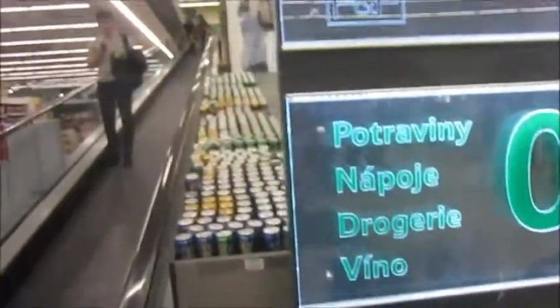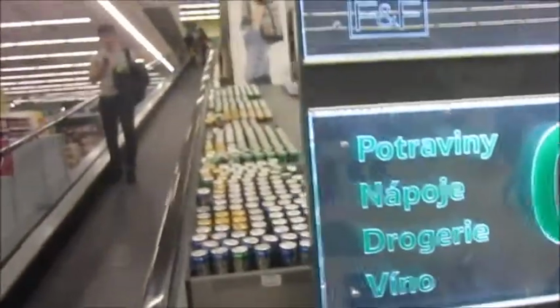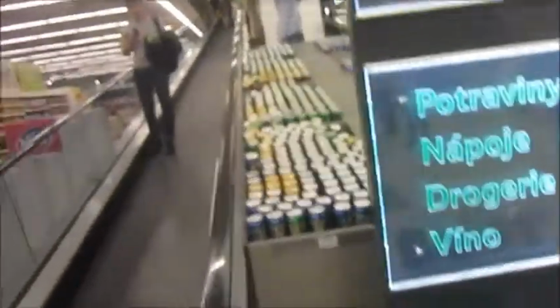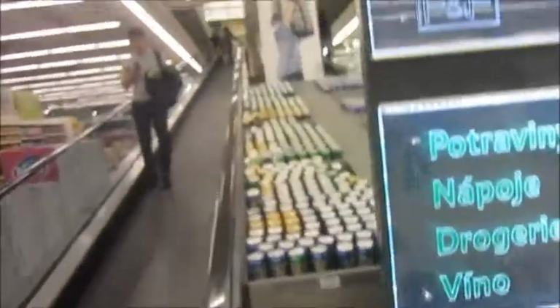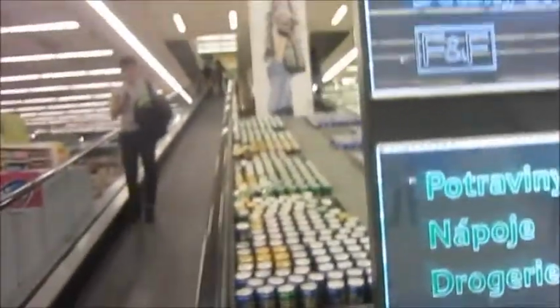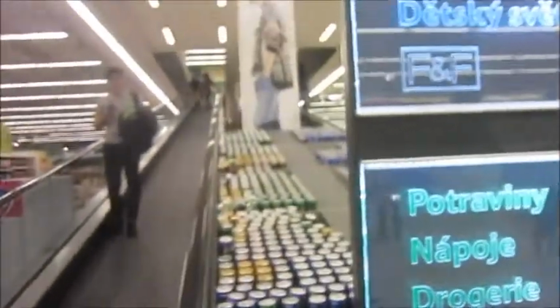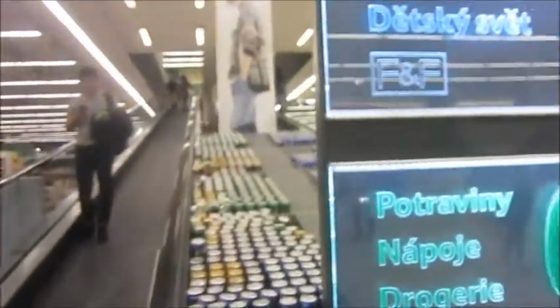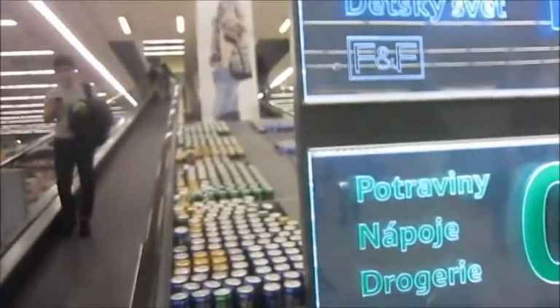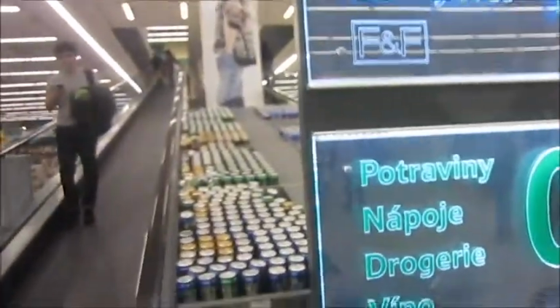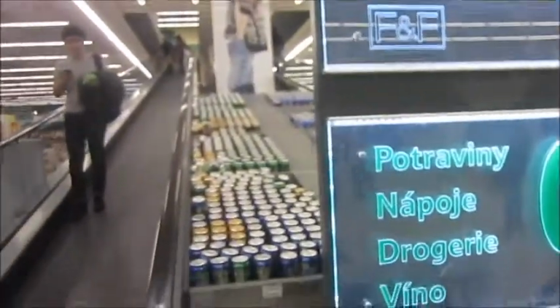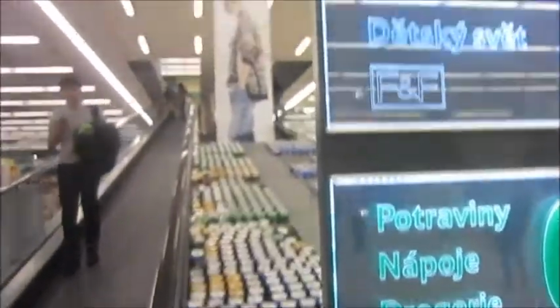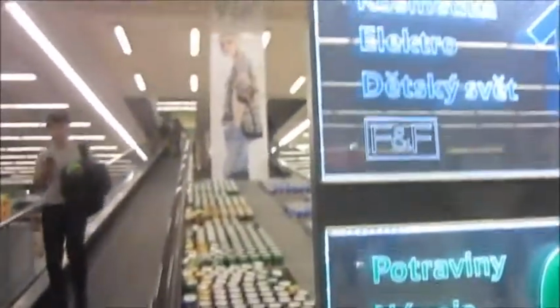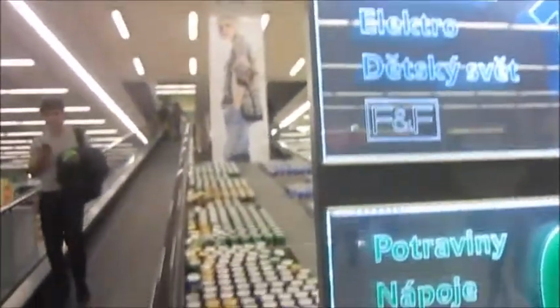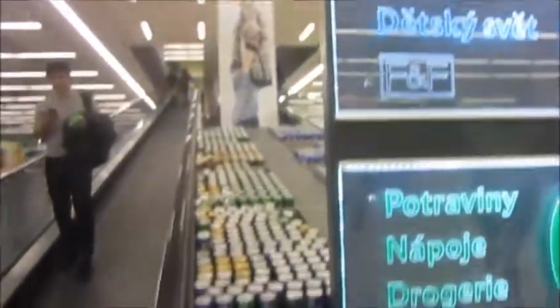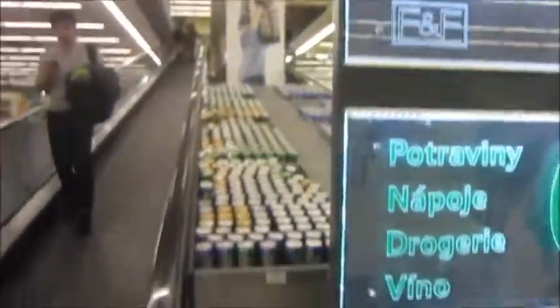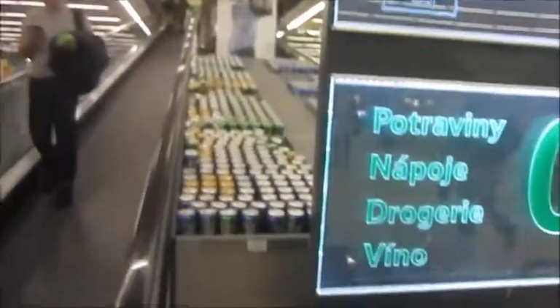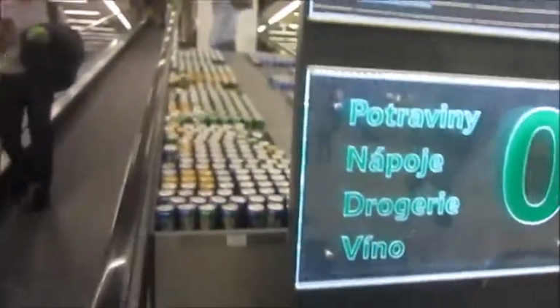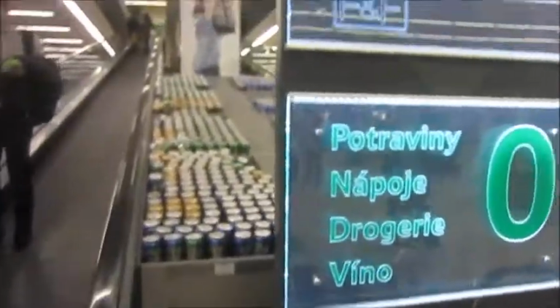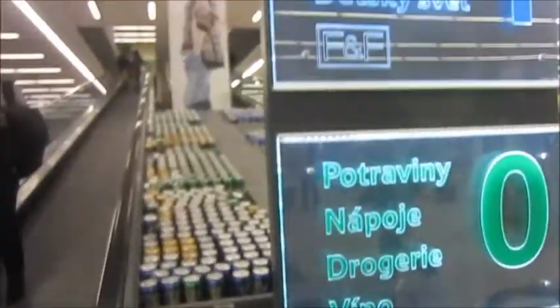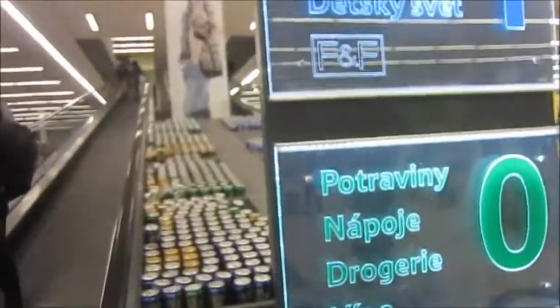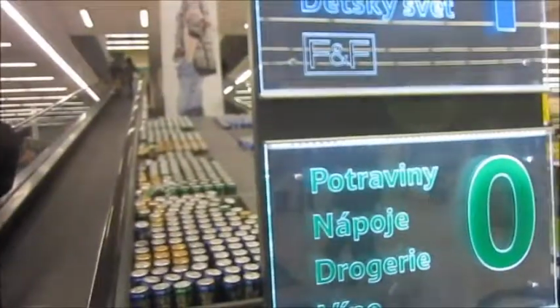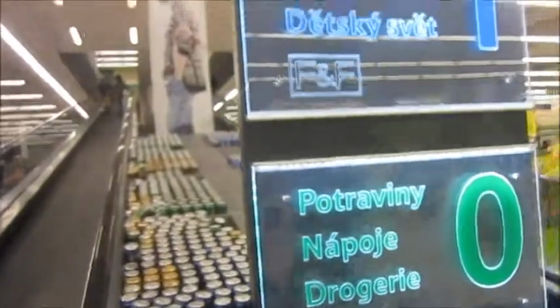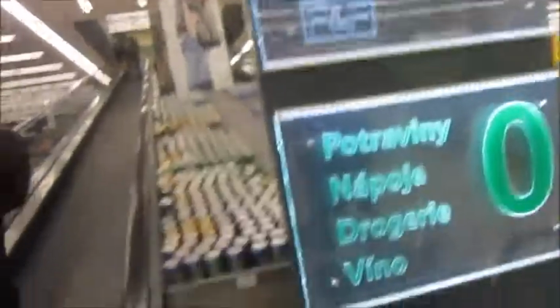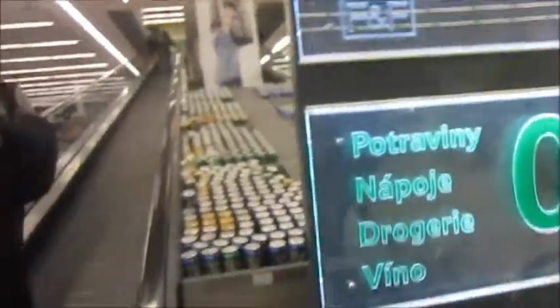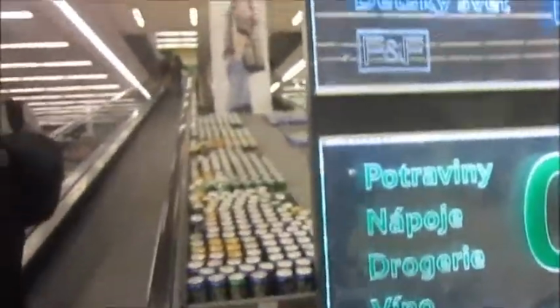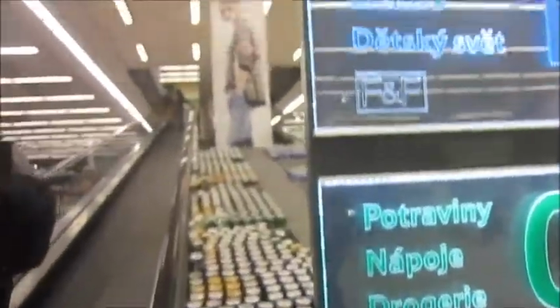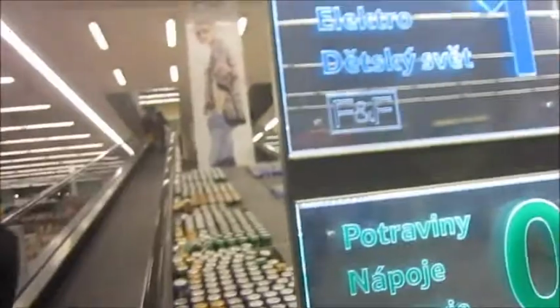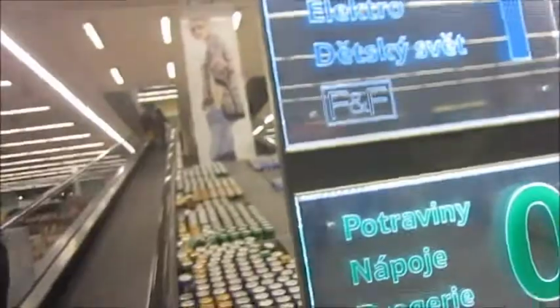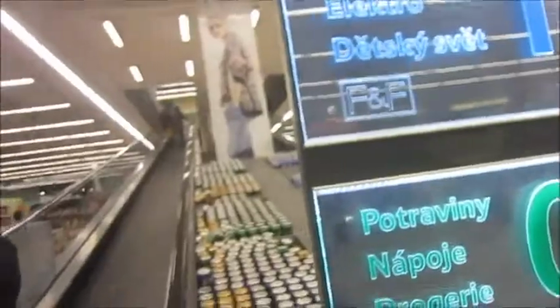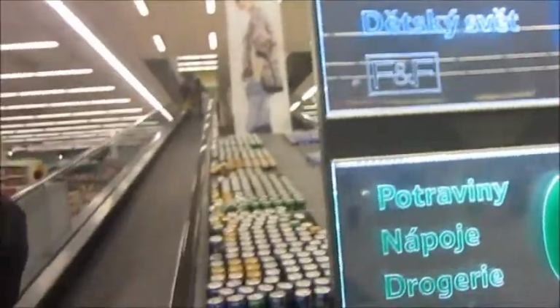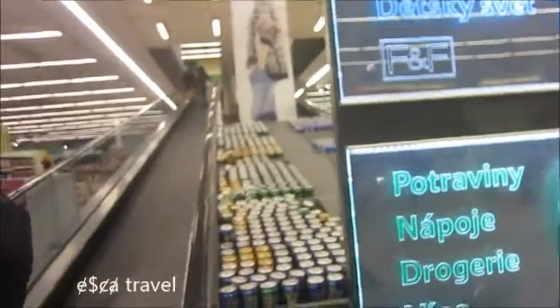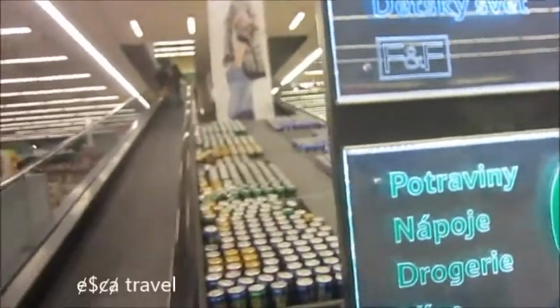In Tesco they have this weird arrangement where you're actually supposed to pick up the beer as you move along on the escalator.